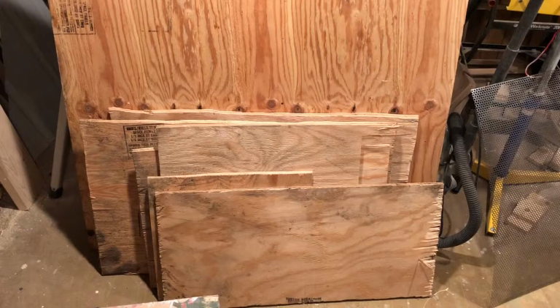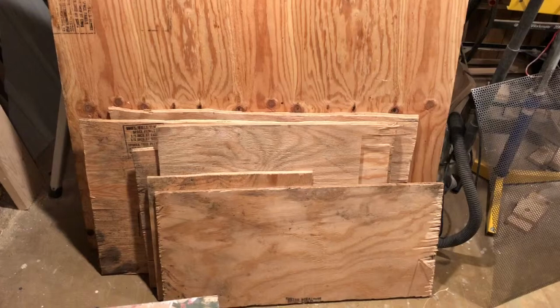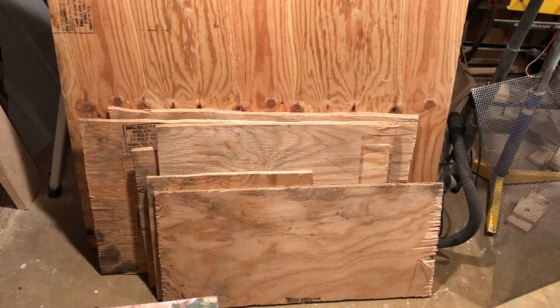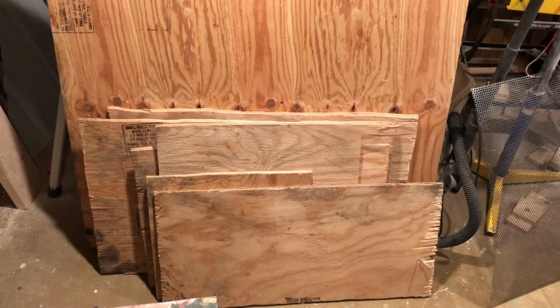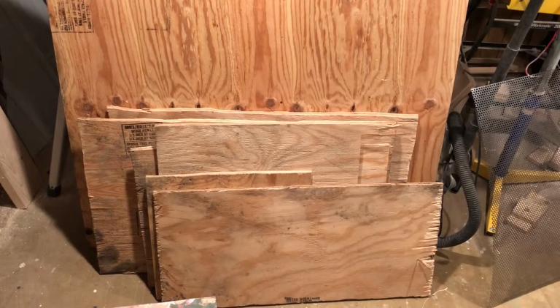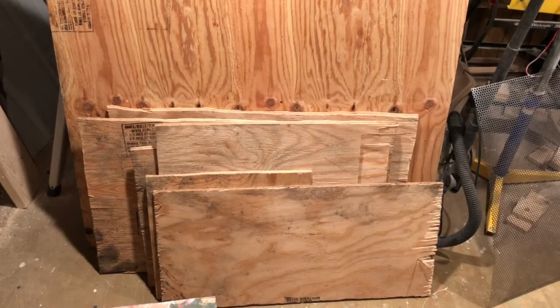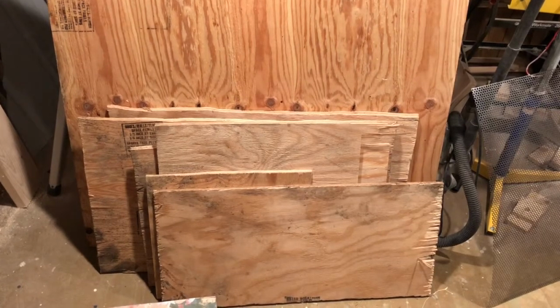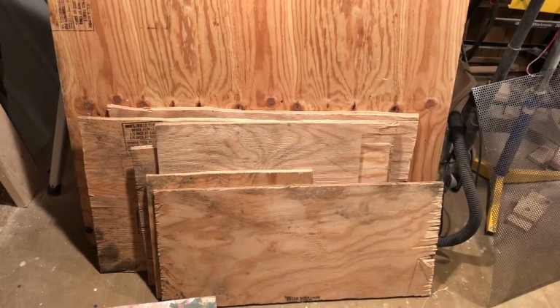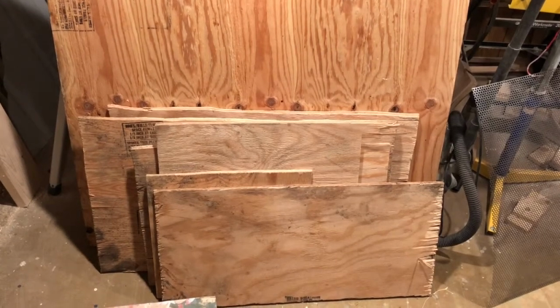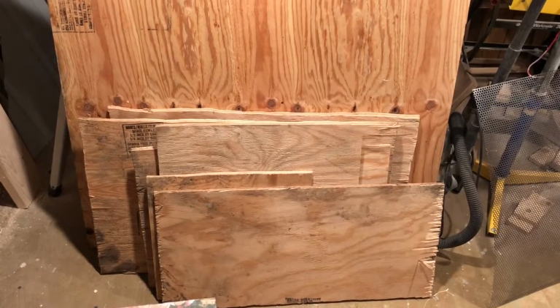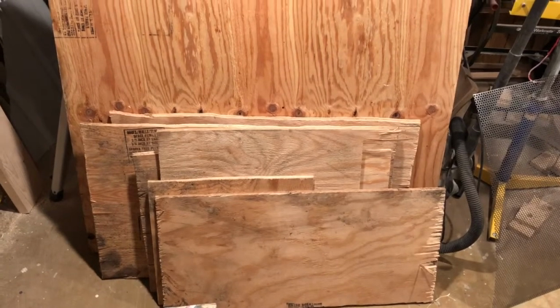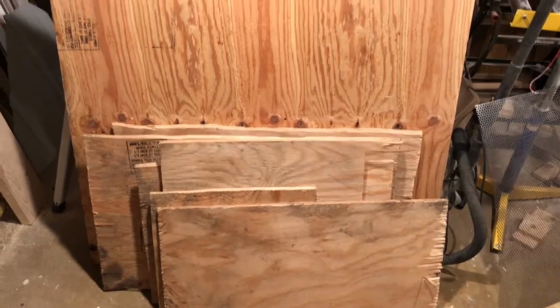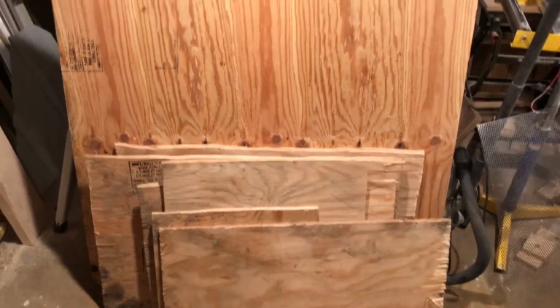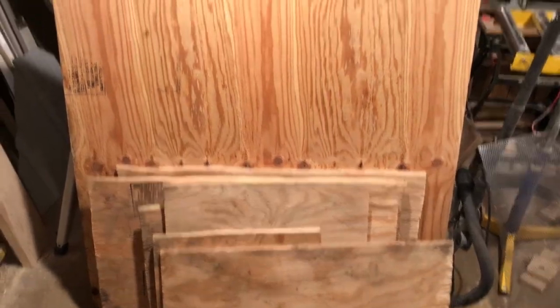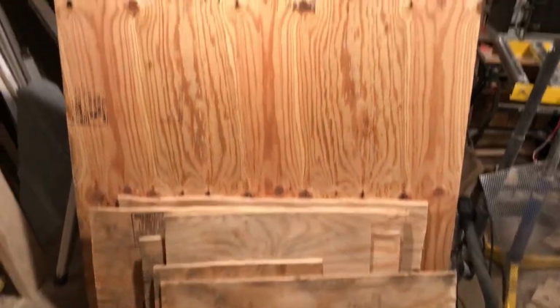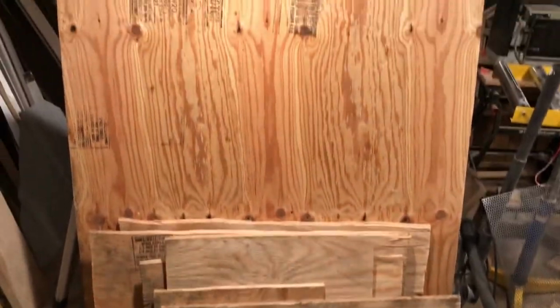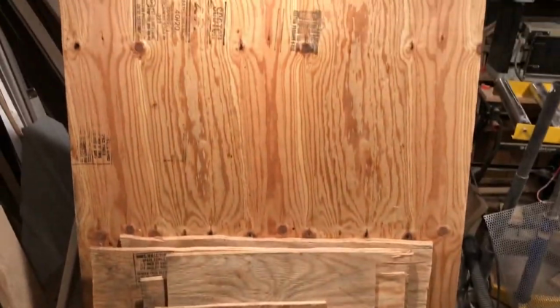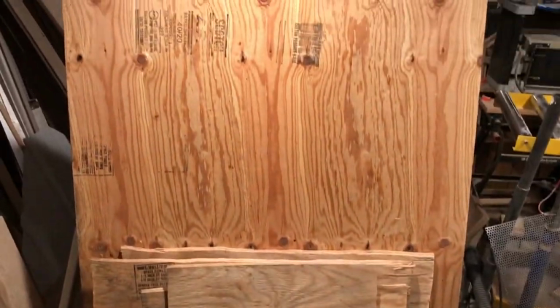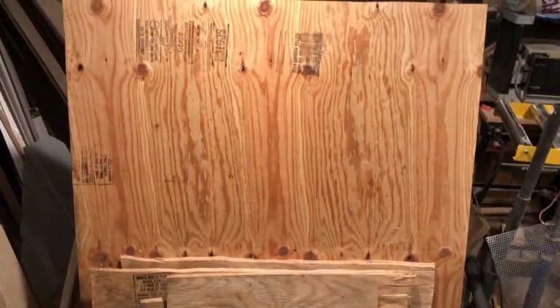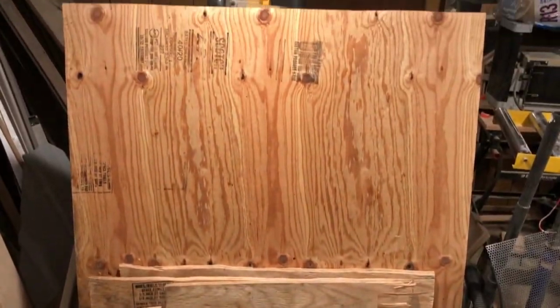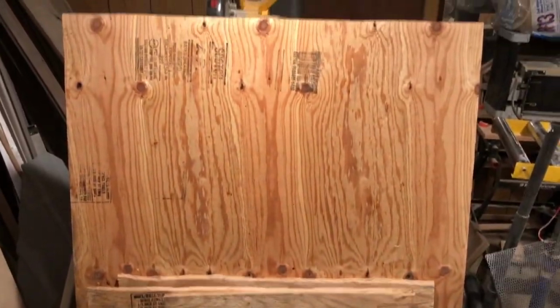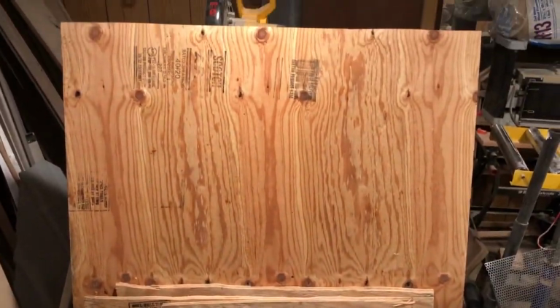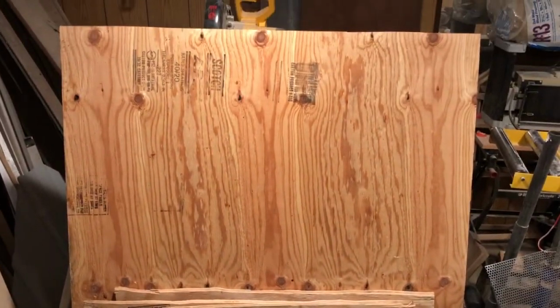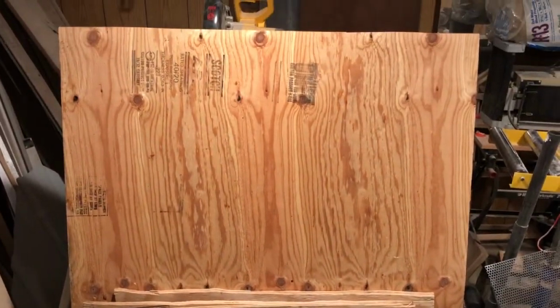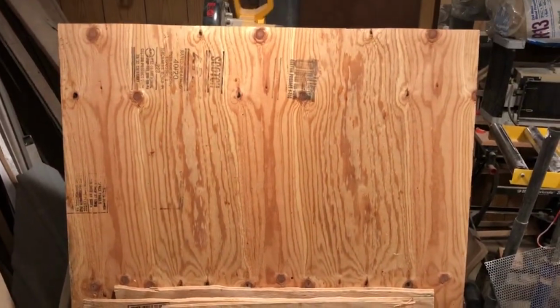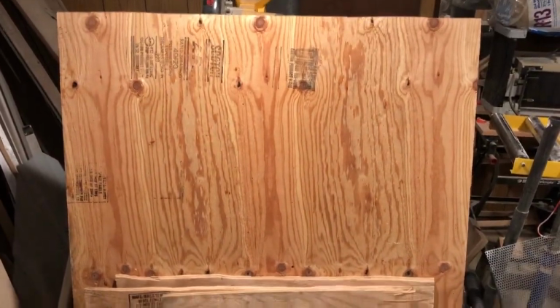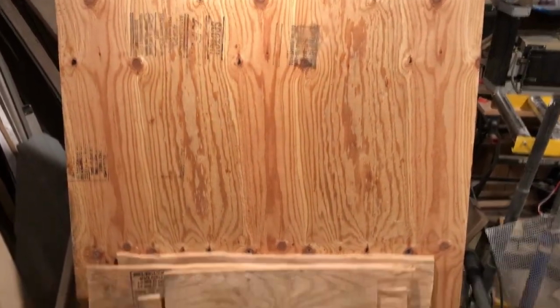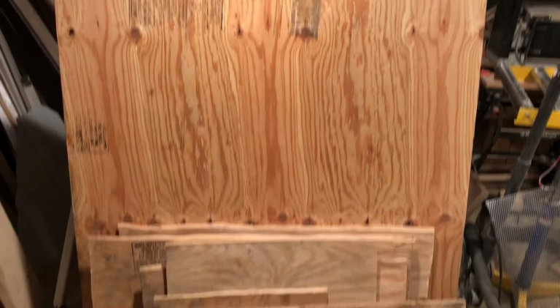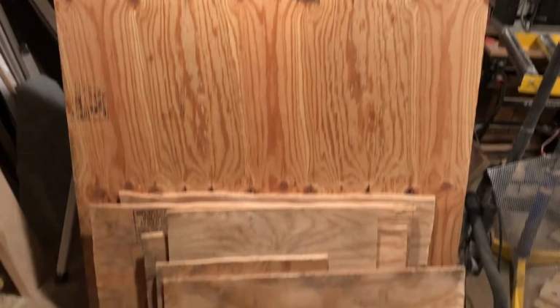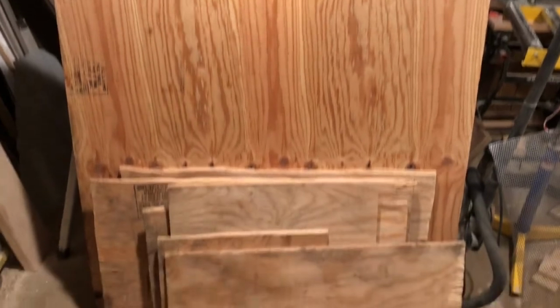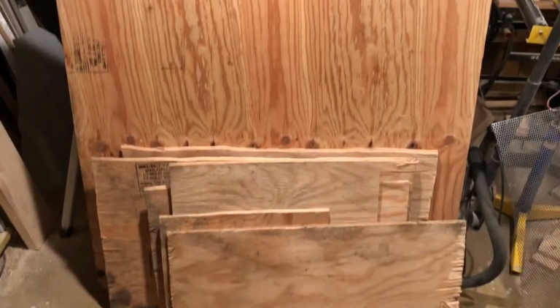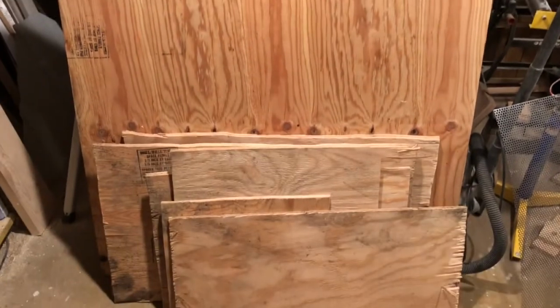This will be the before video of some cutoff plywood left over from when they built the barn.